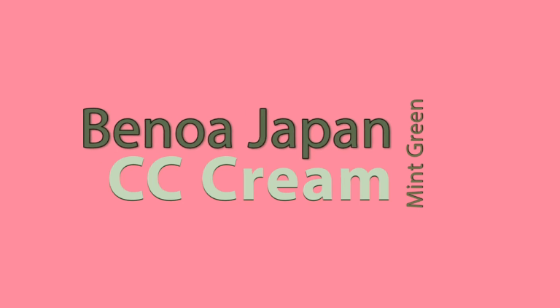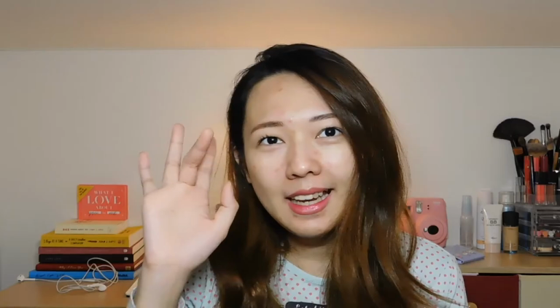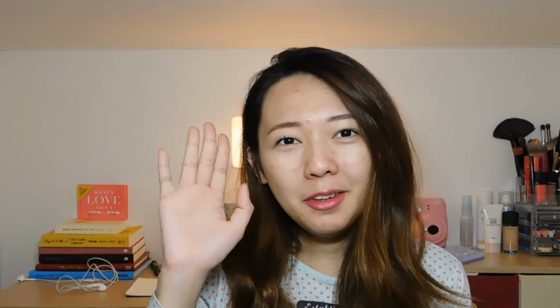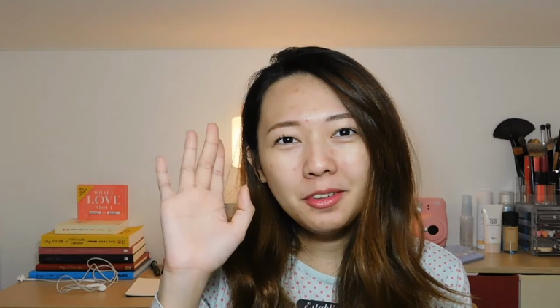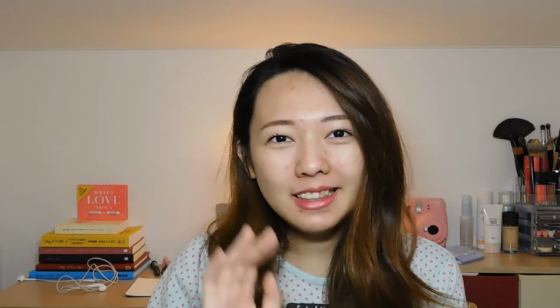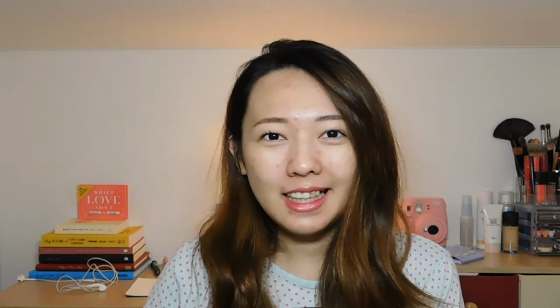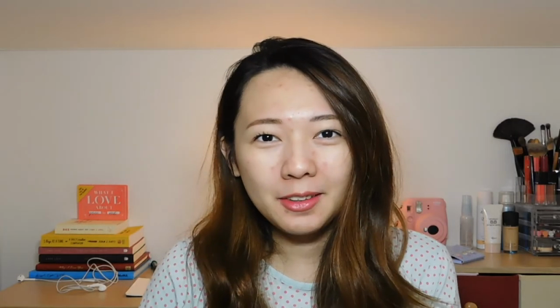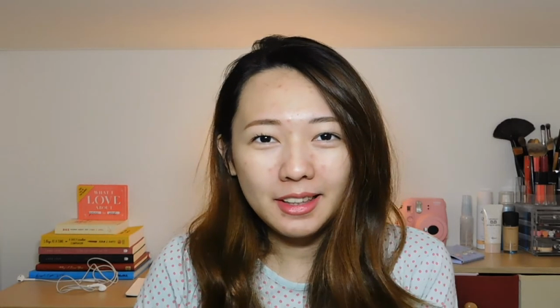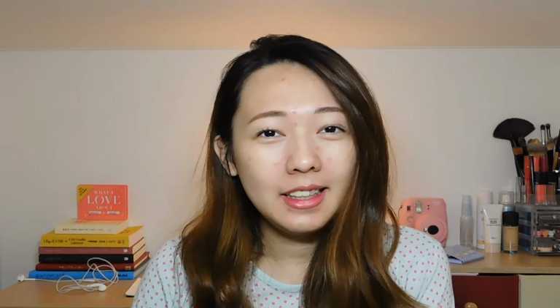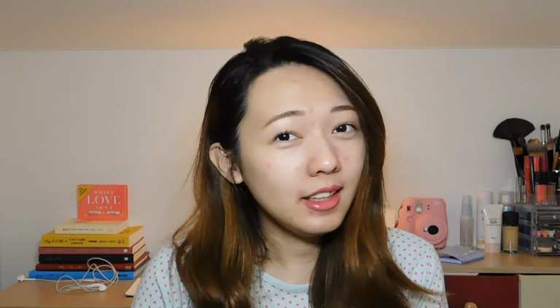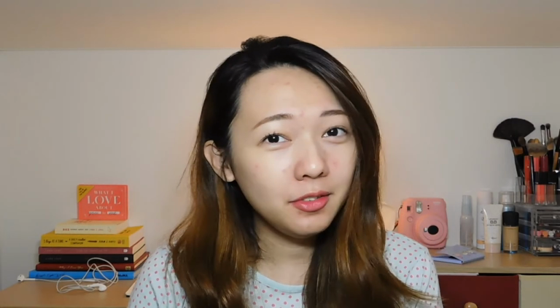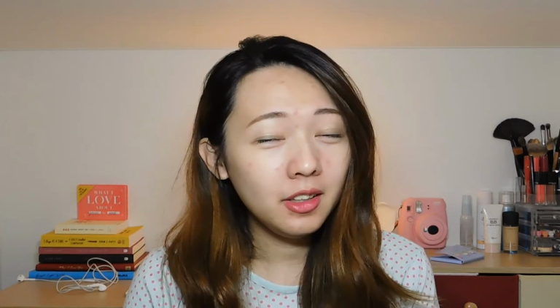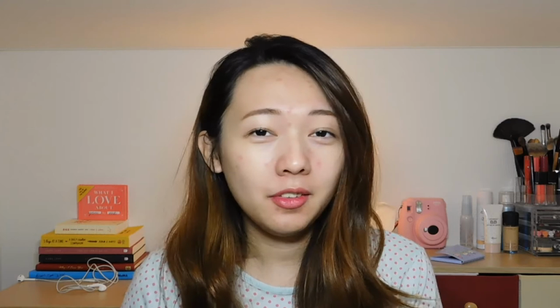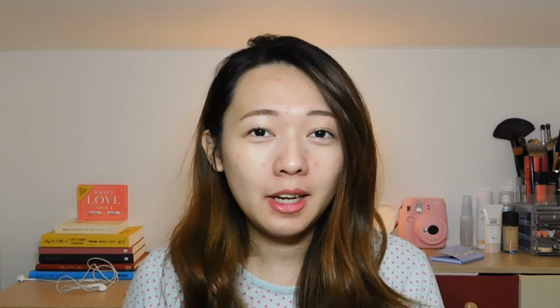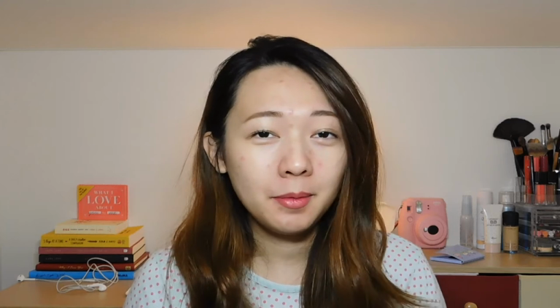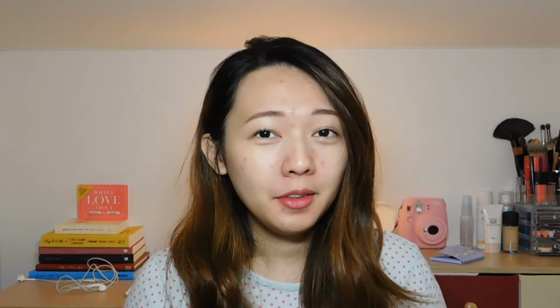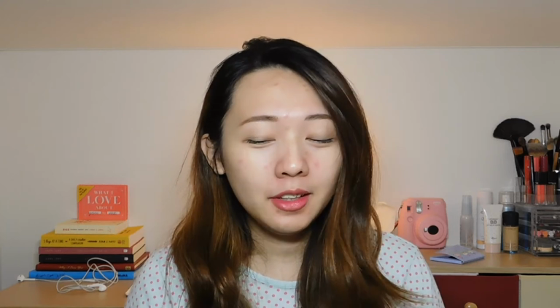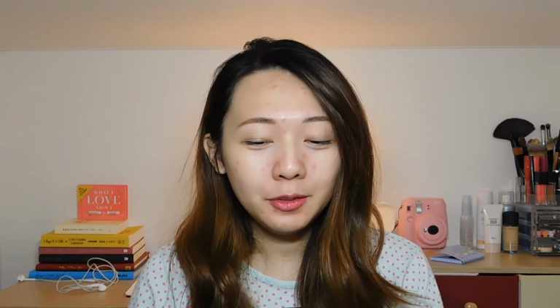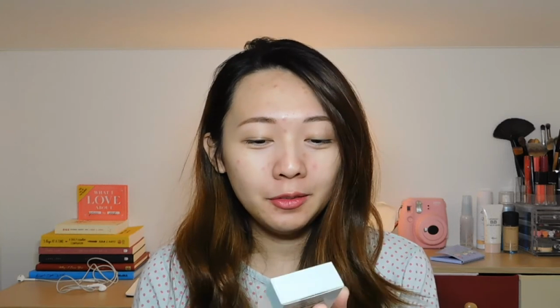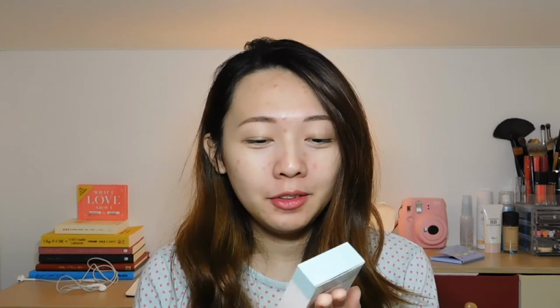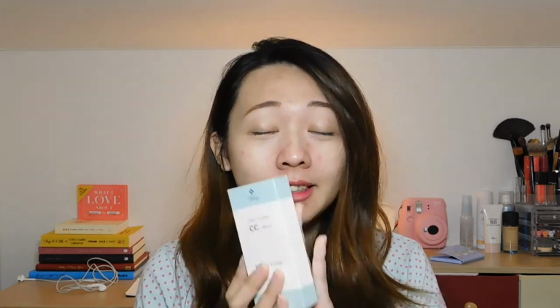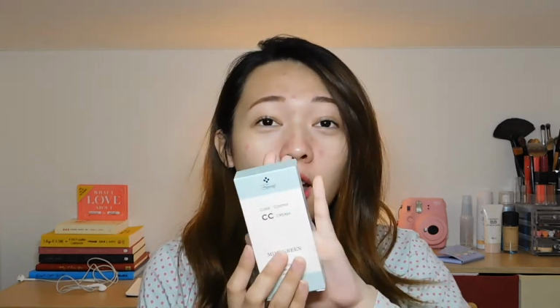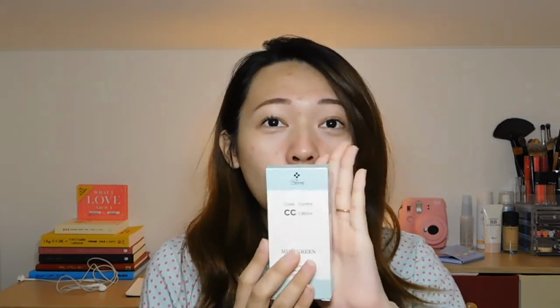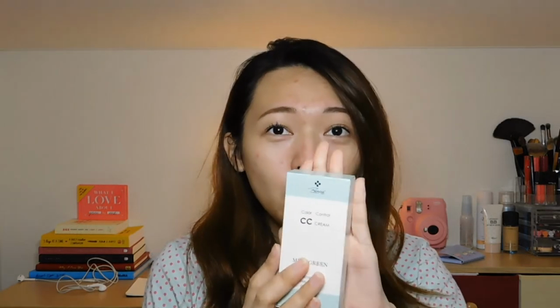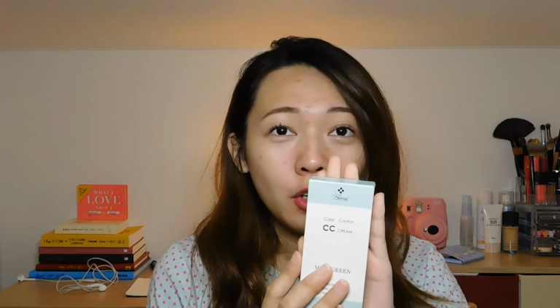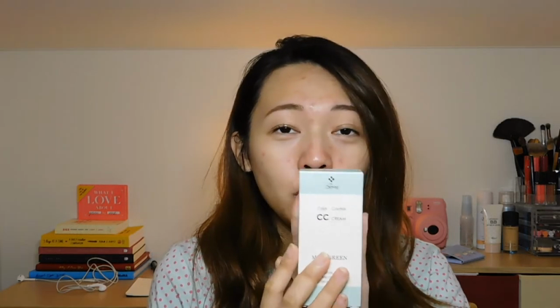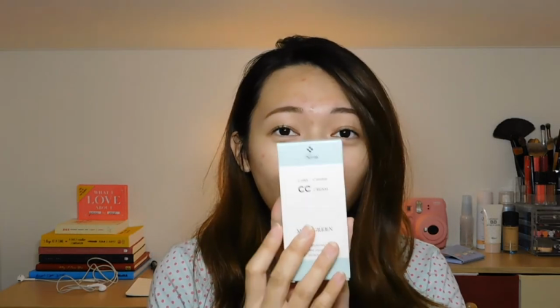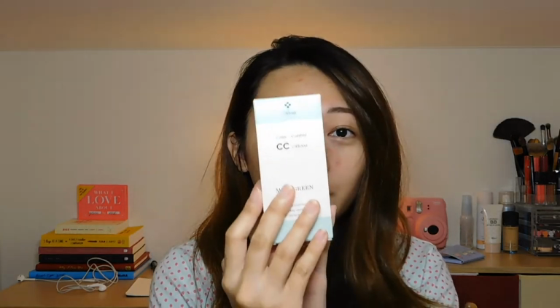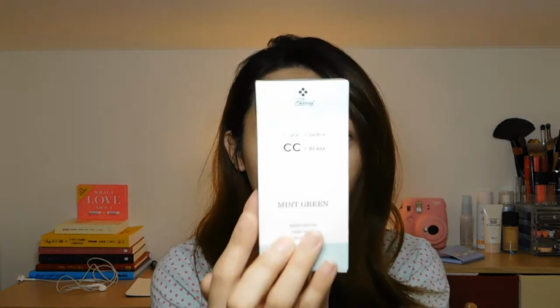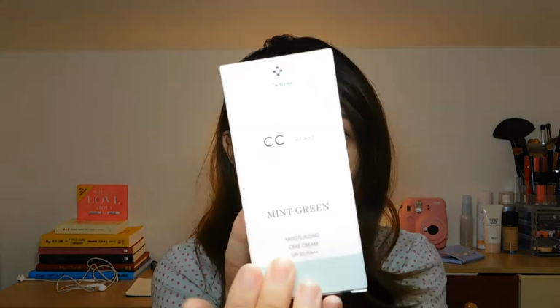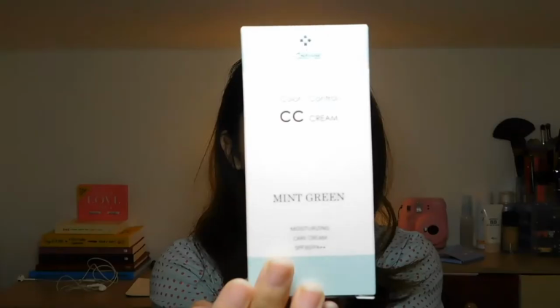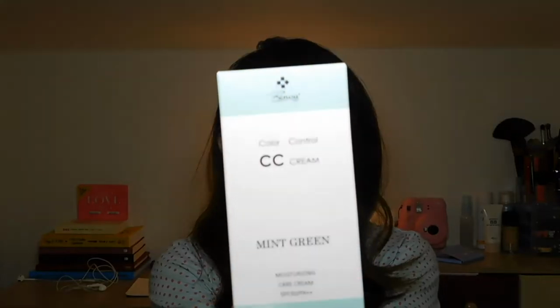Hi everyone, this is Aiko, and in this video I'm going to review this Color Control CC Cream.